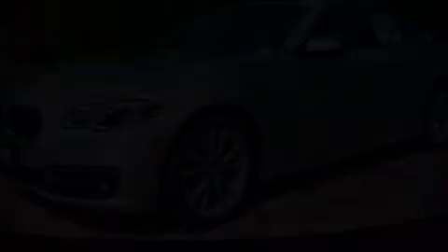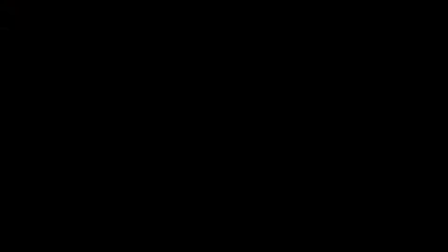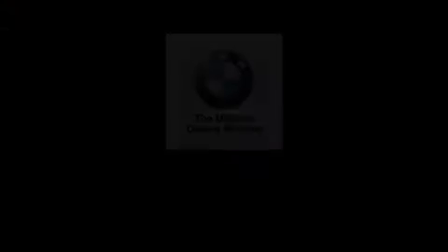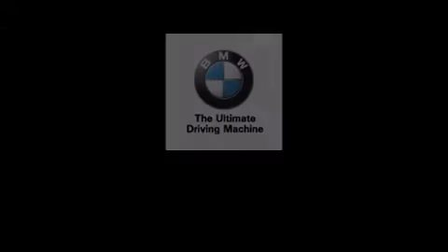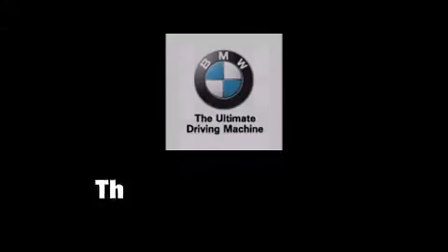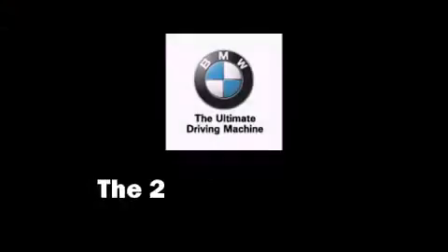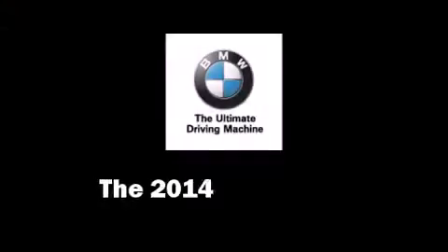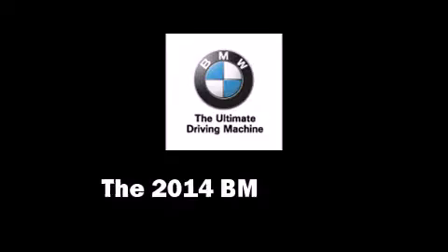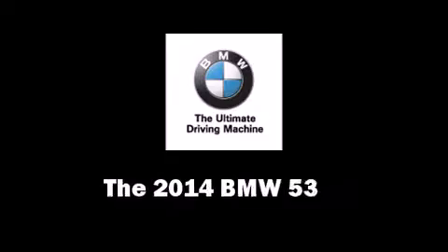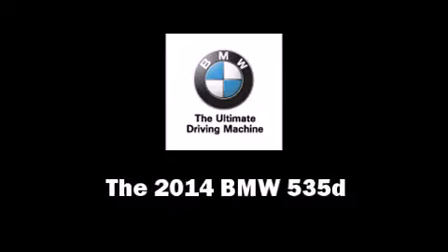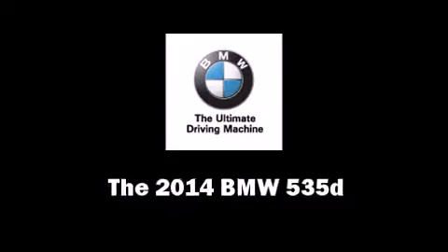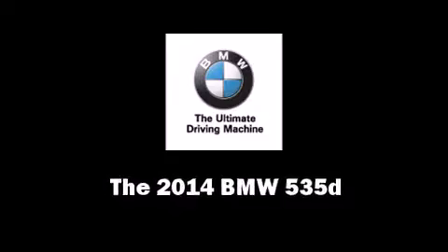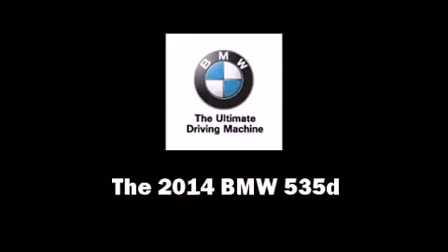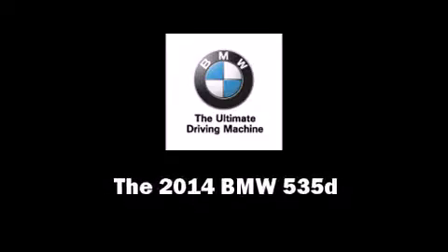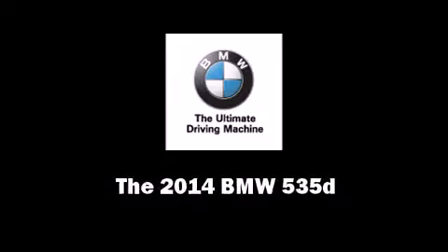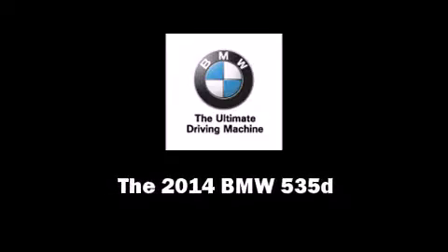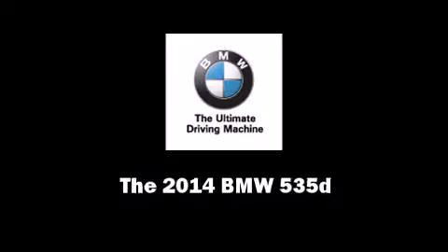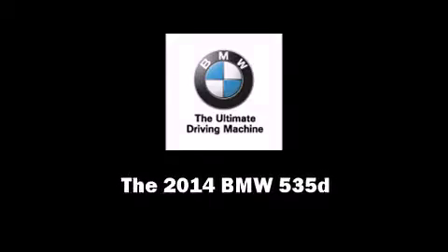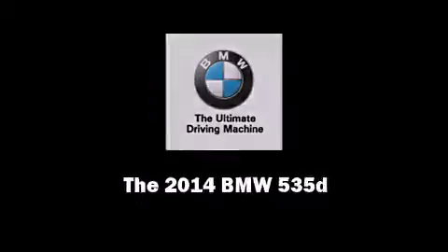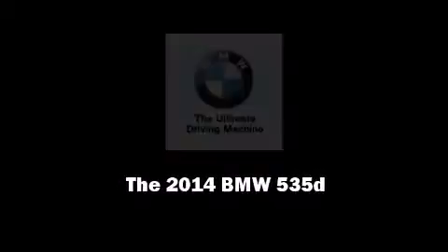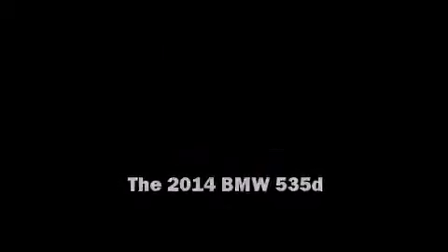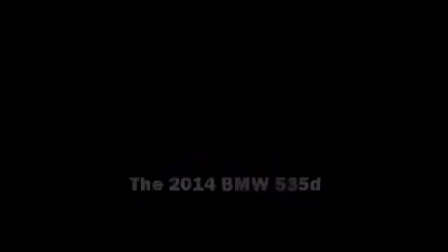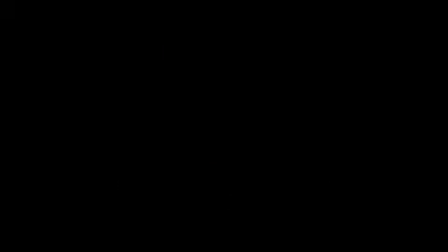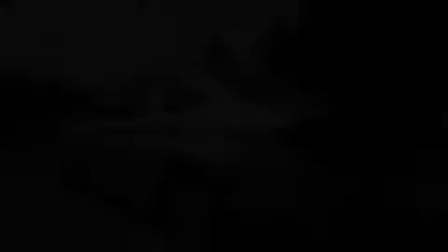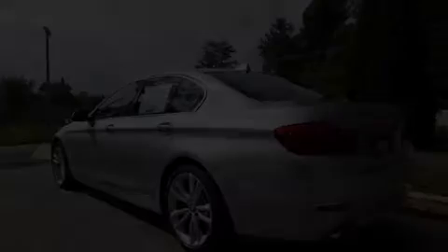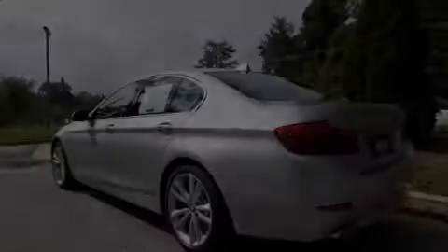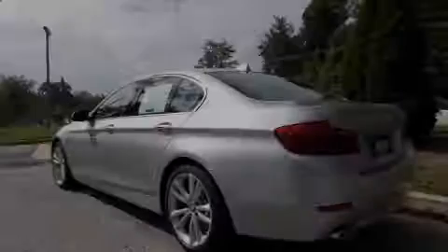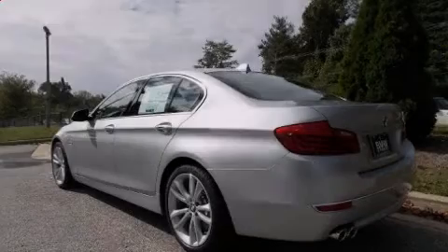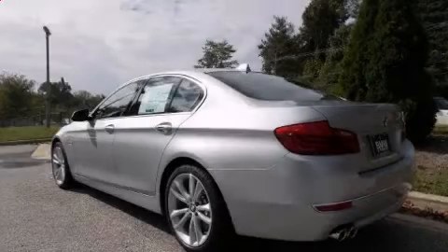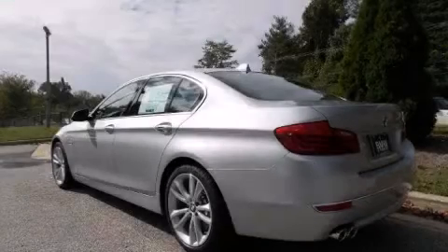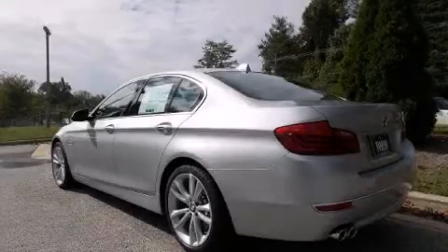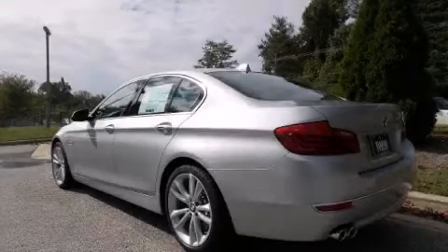This 4-door, 5-passenger sedan offers the latest in technological innovation and style.